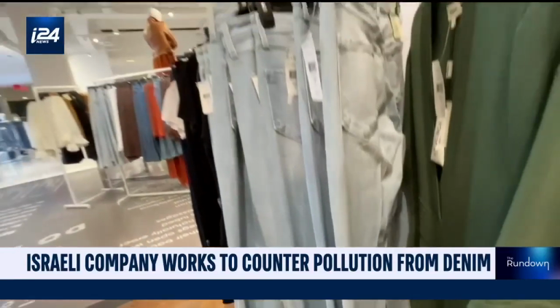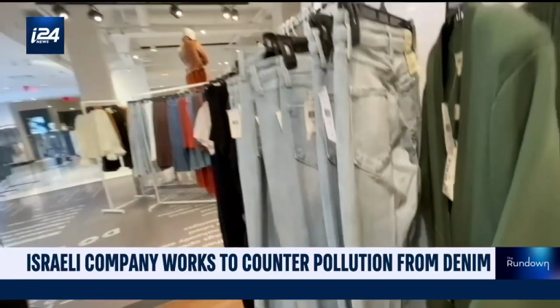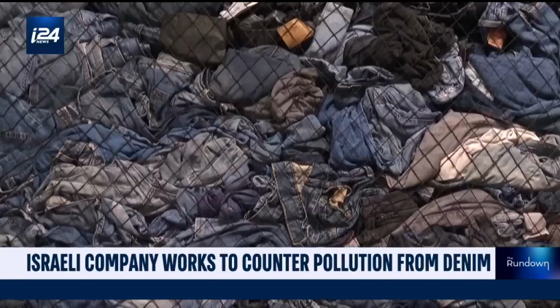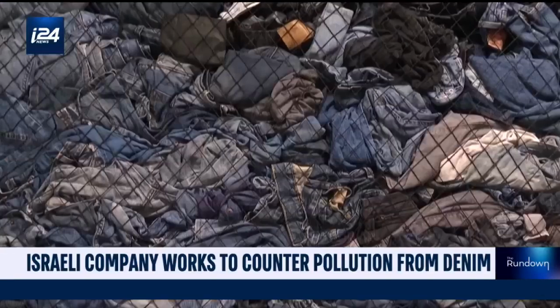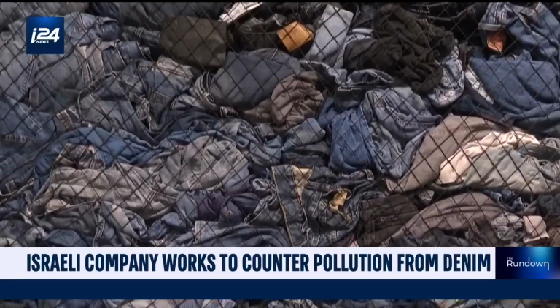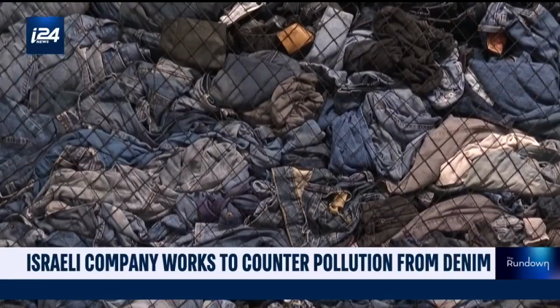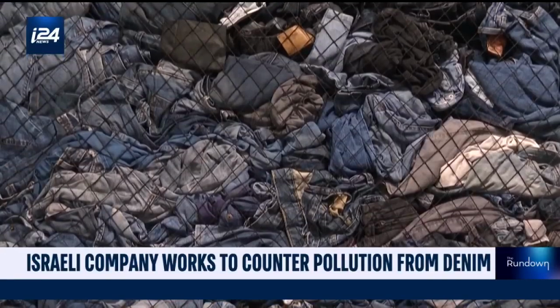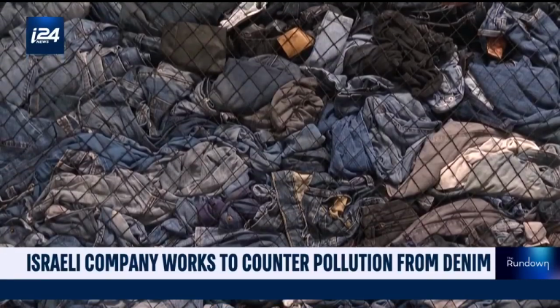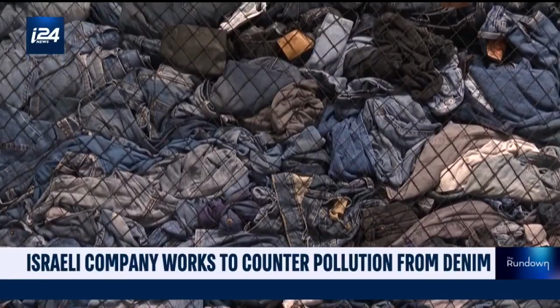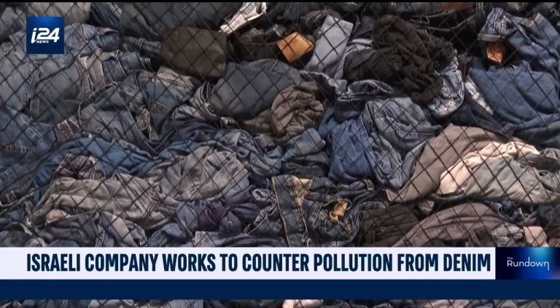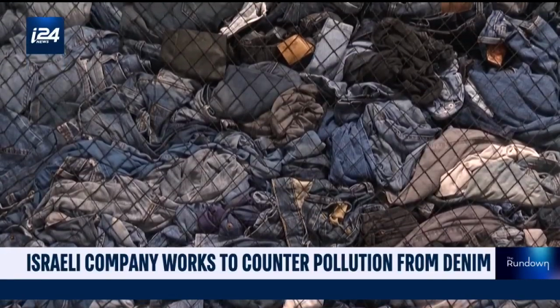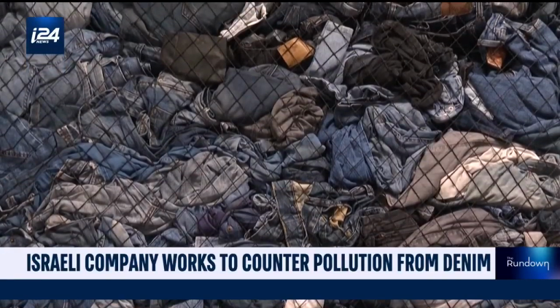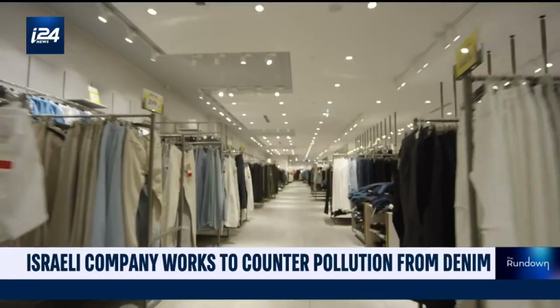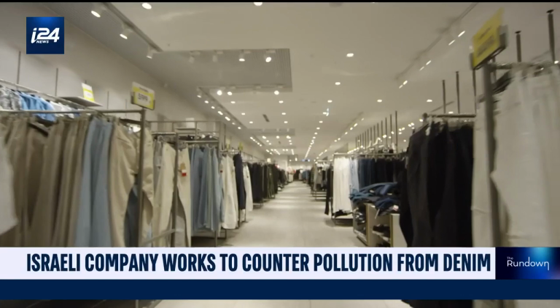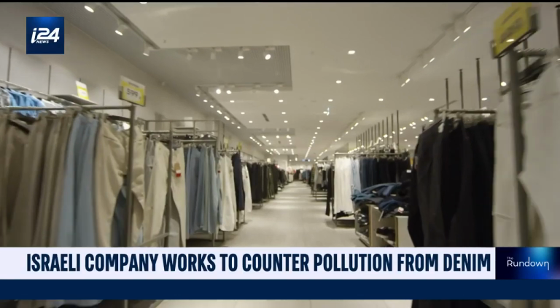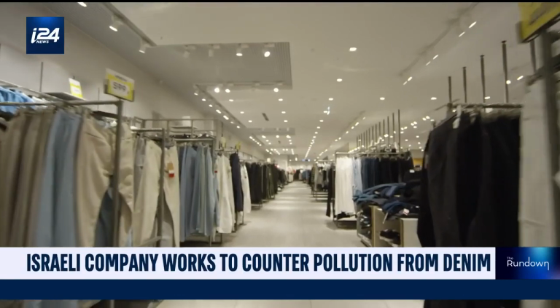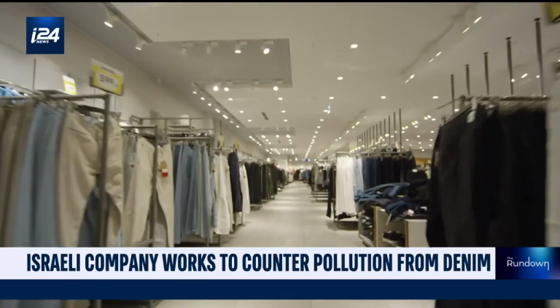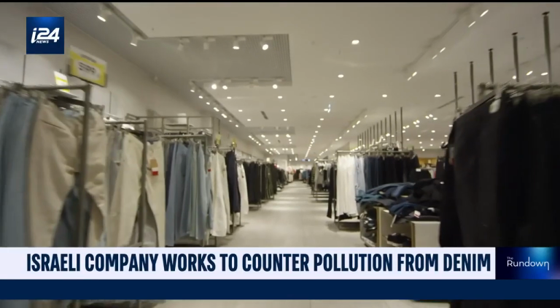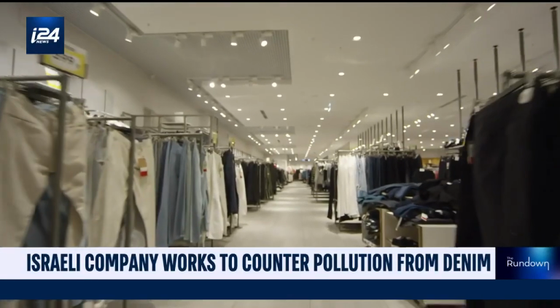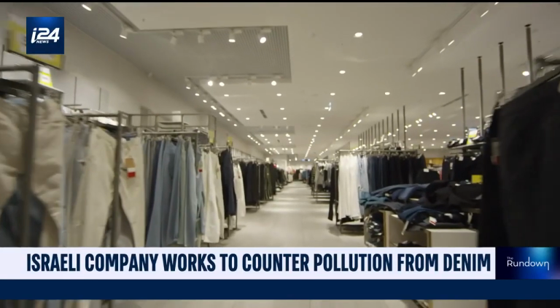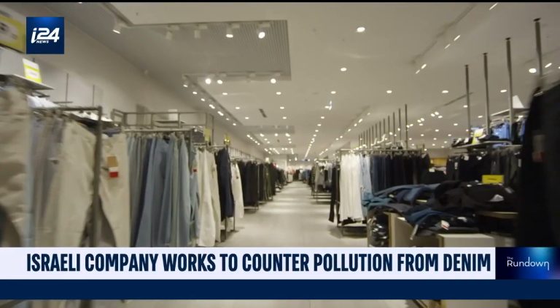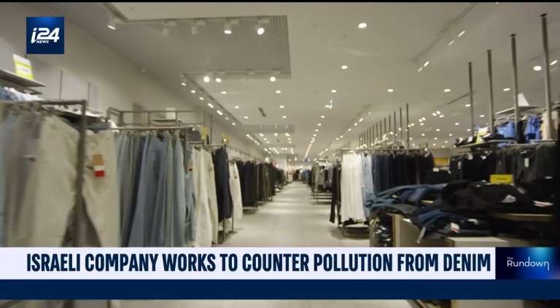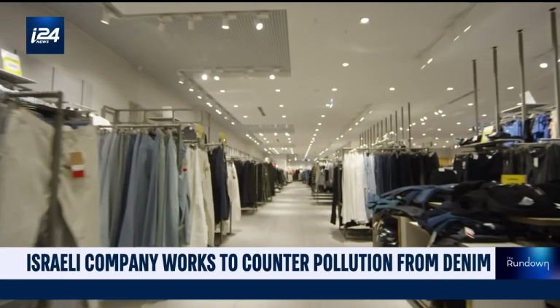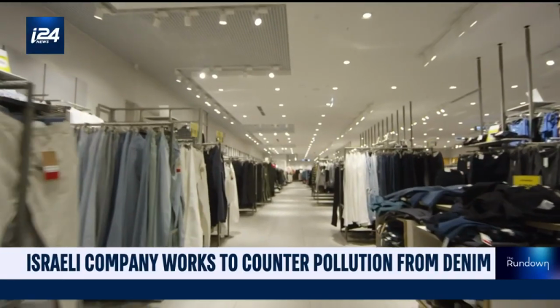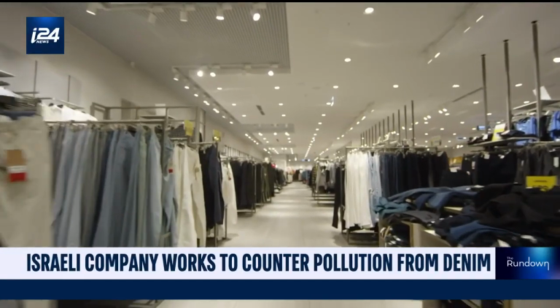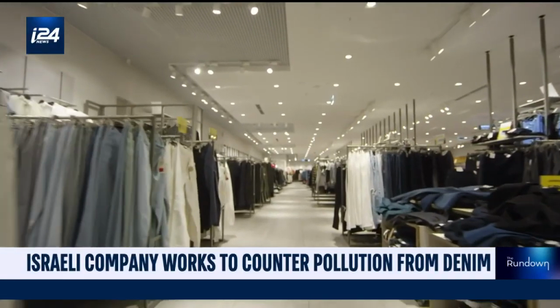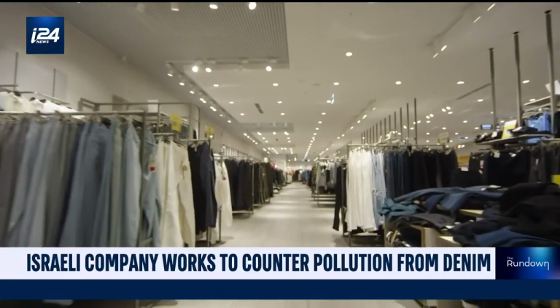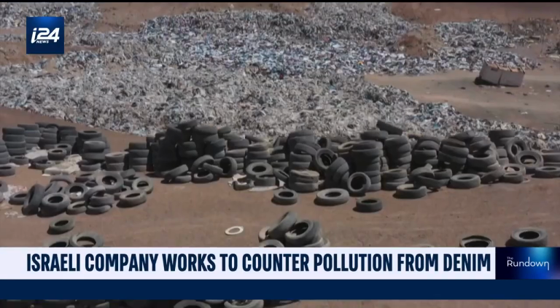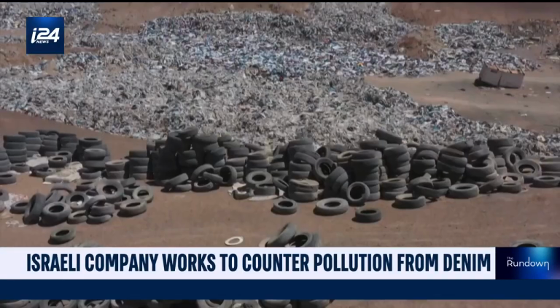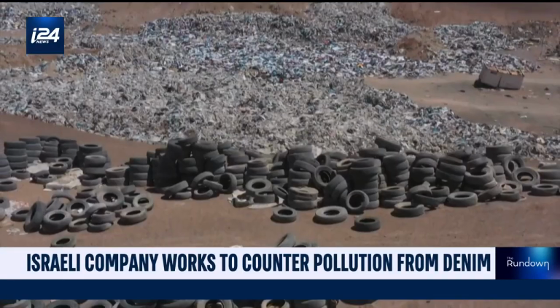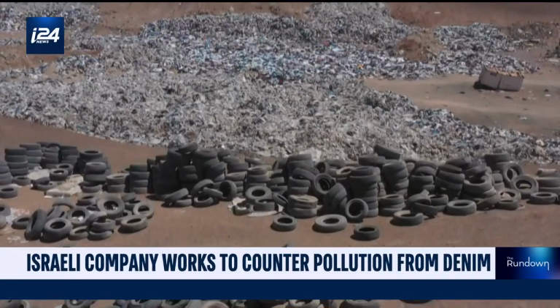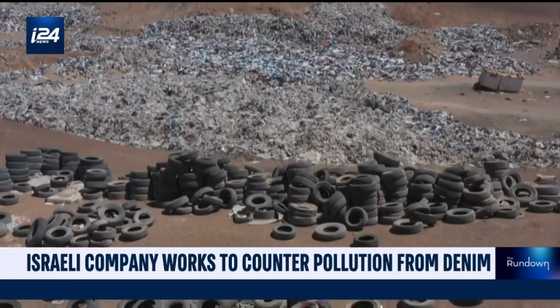But there's still a long way to go, as we continue to buy more, own more, and waste more.